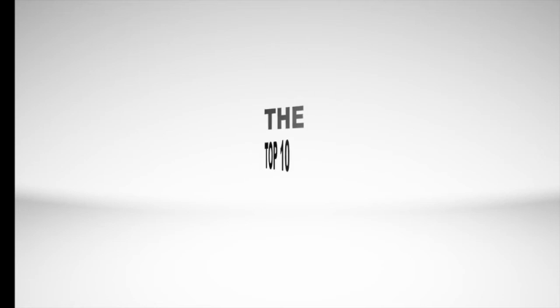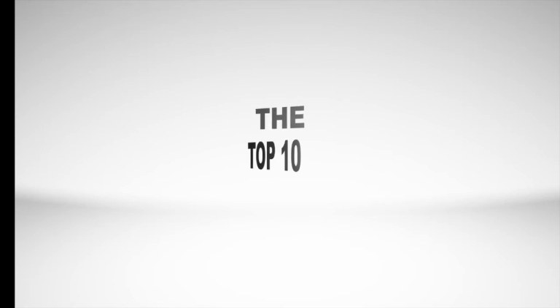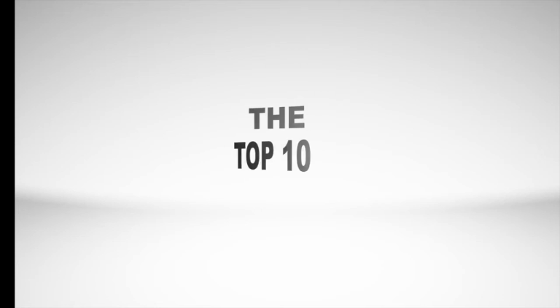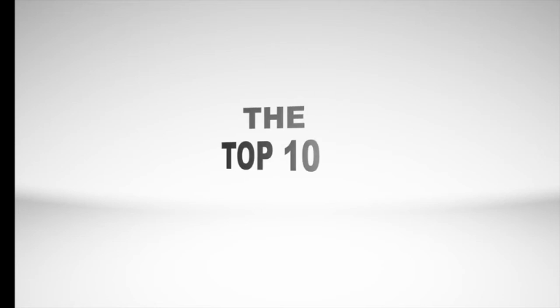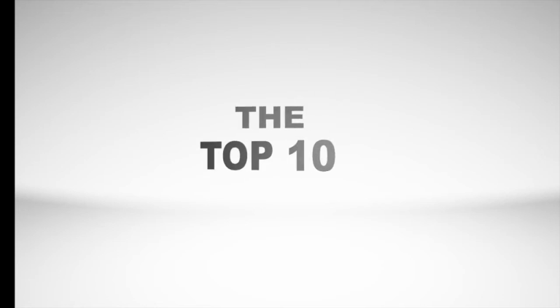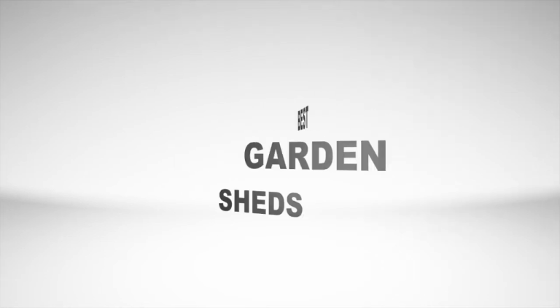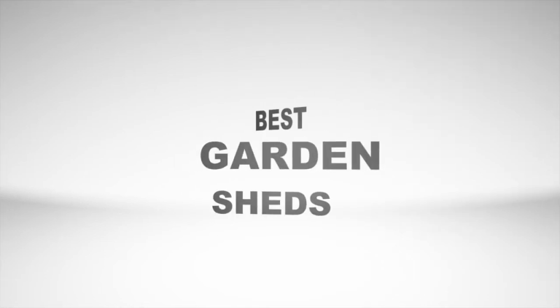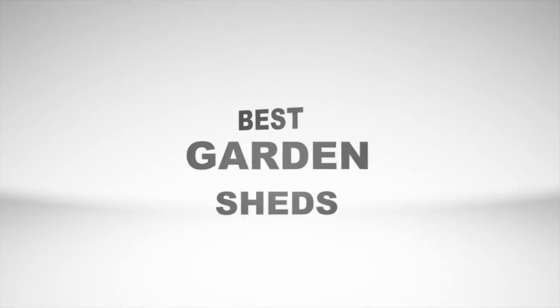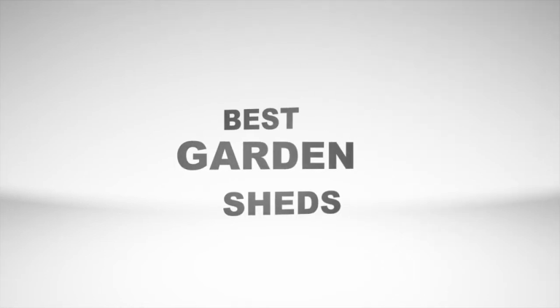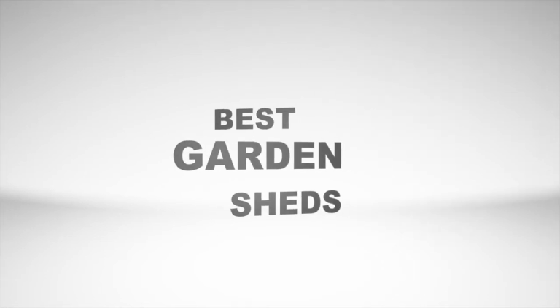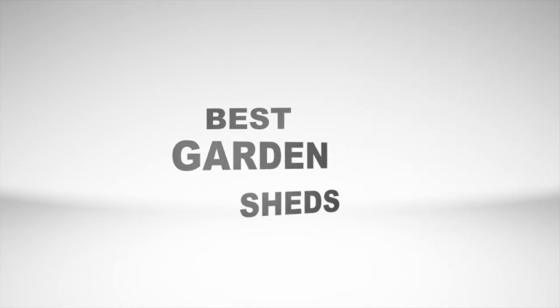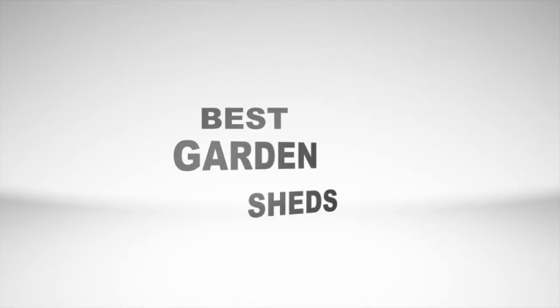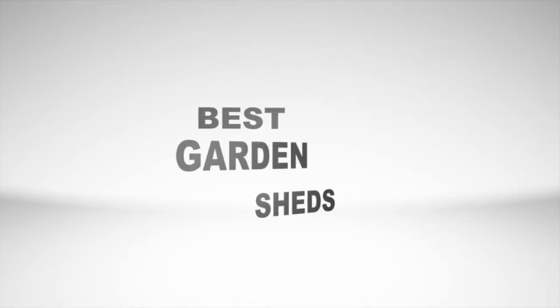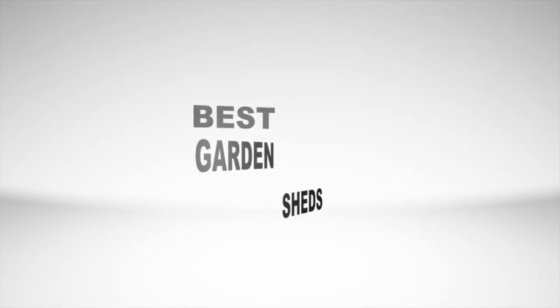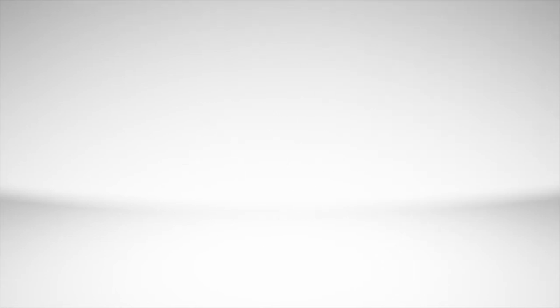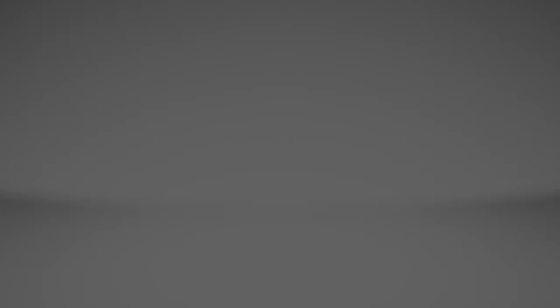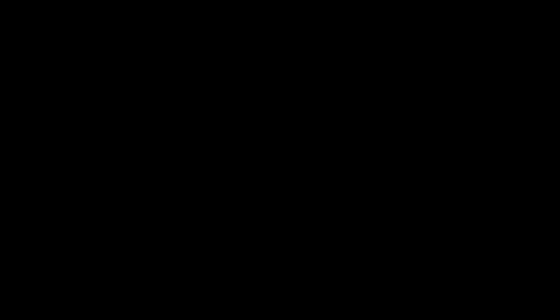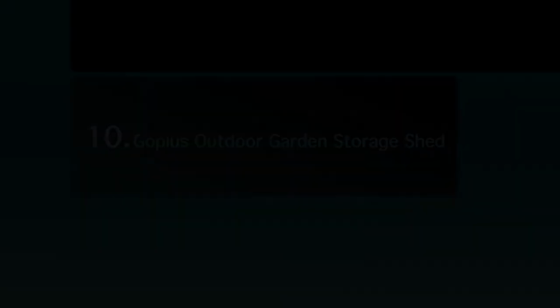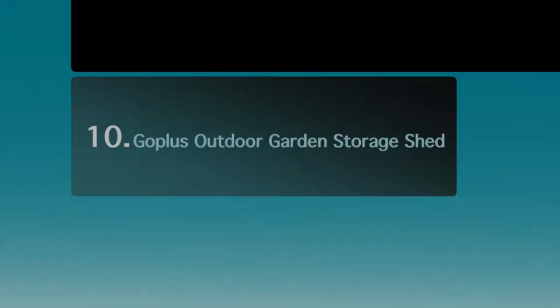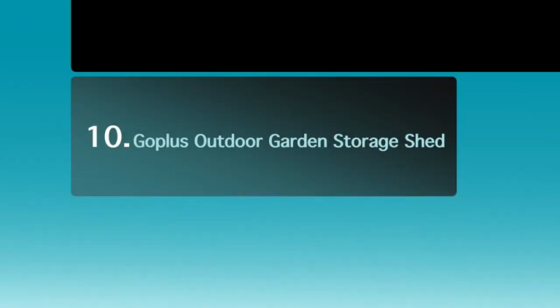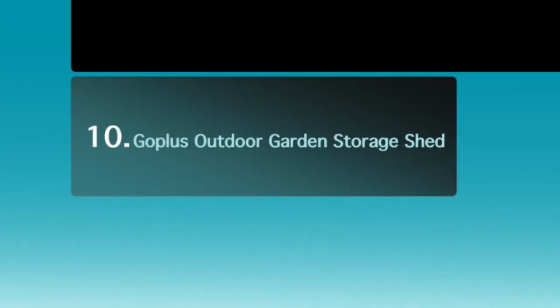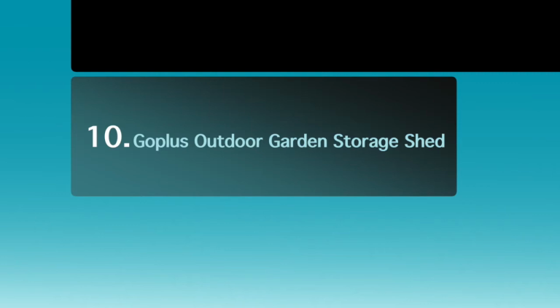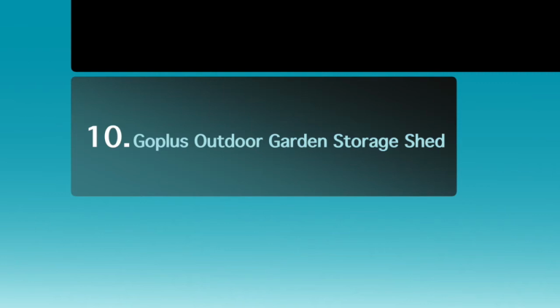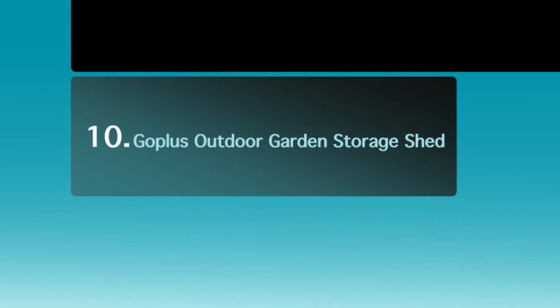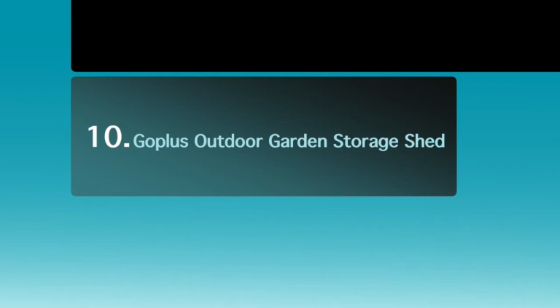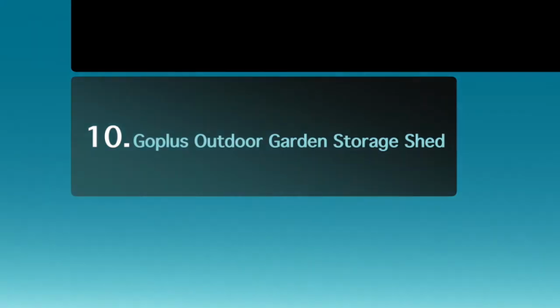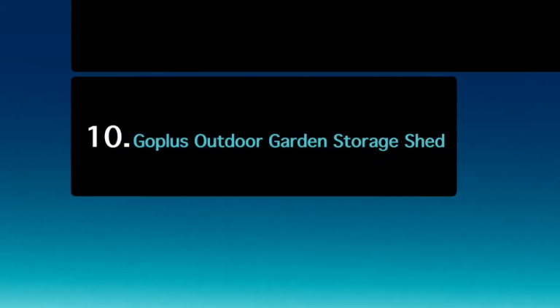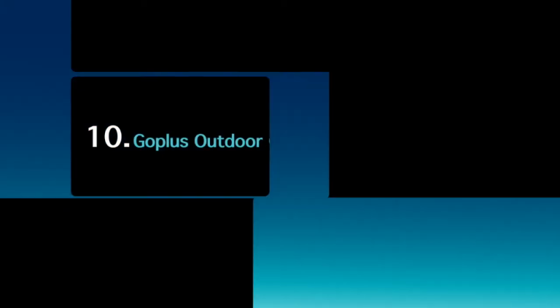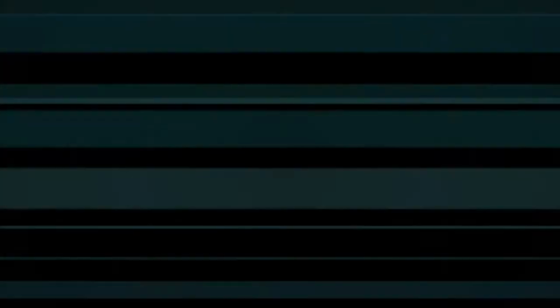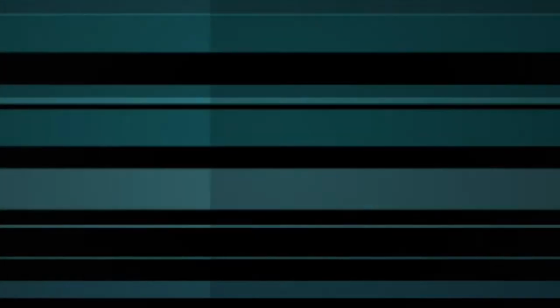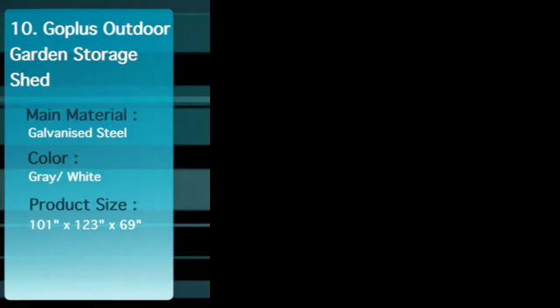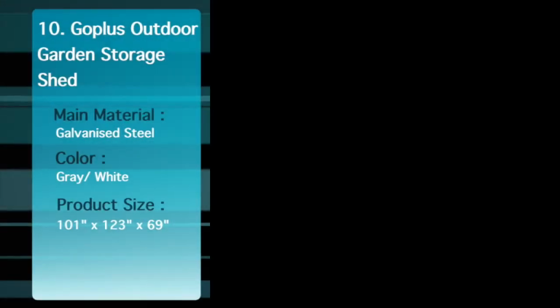The Top 10 Best Garden Sheds. Number 10: Gobliss Outdoor Garden Storage Shed.